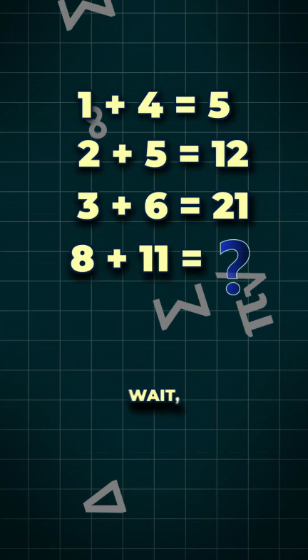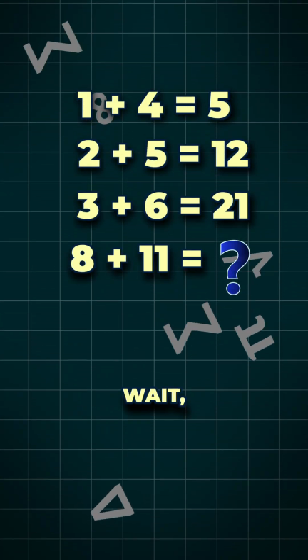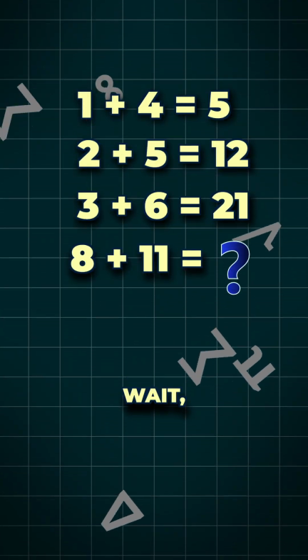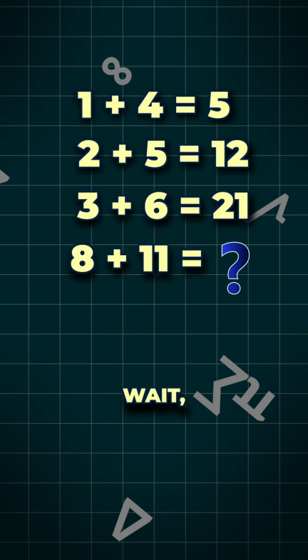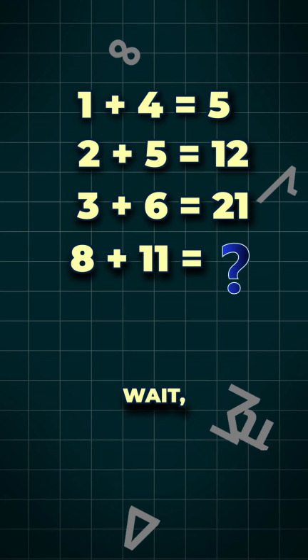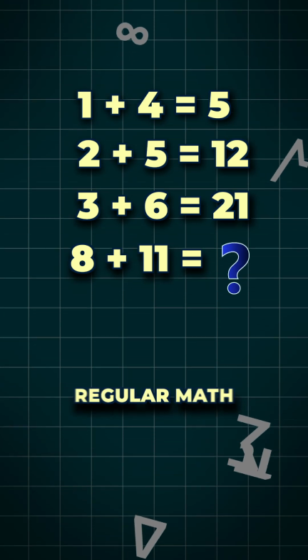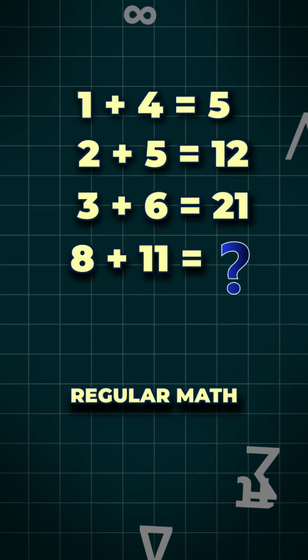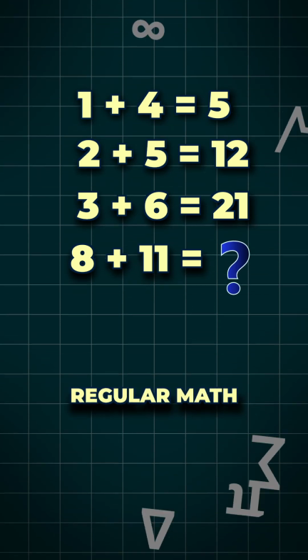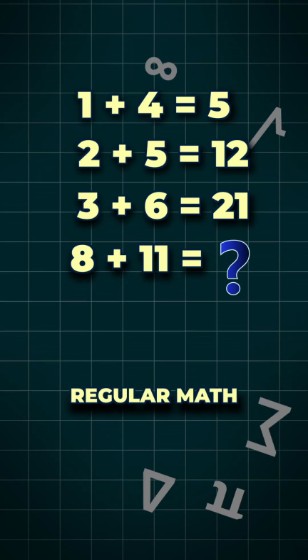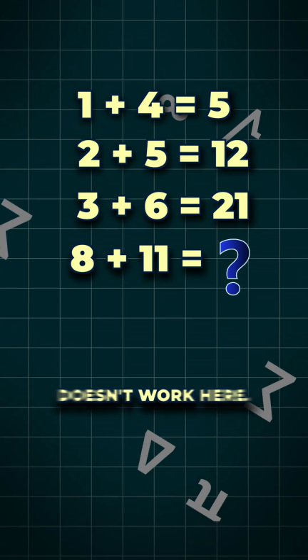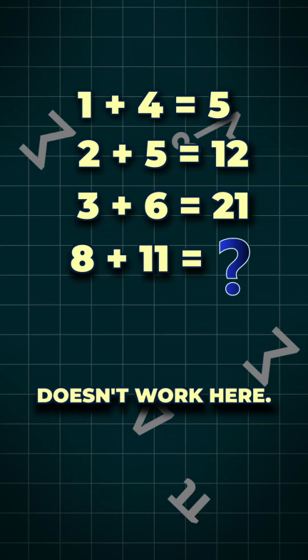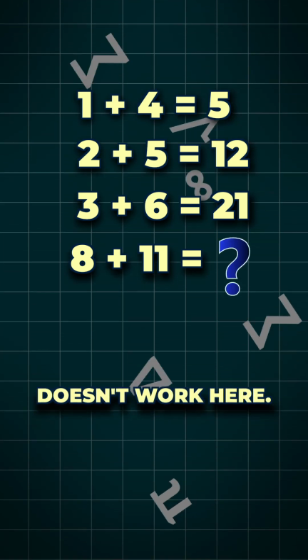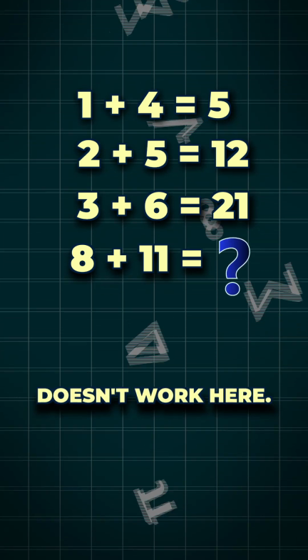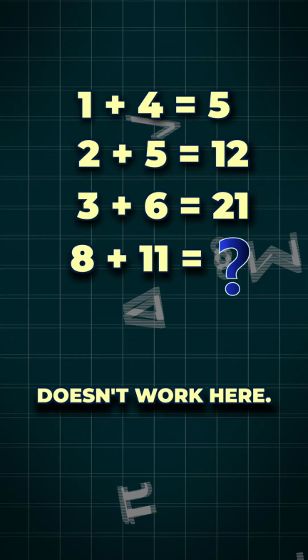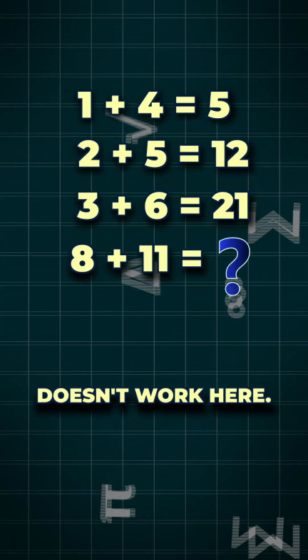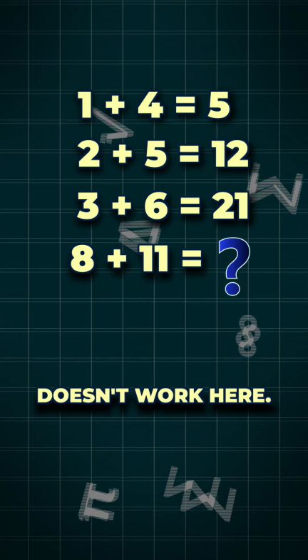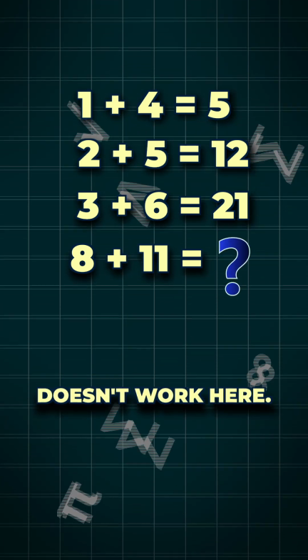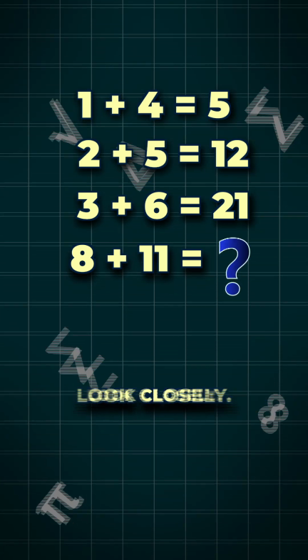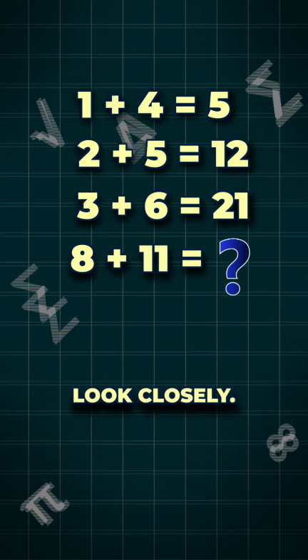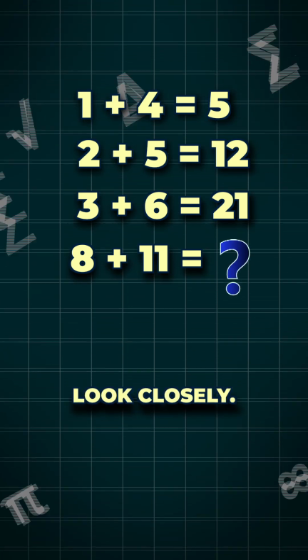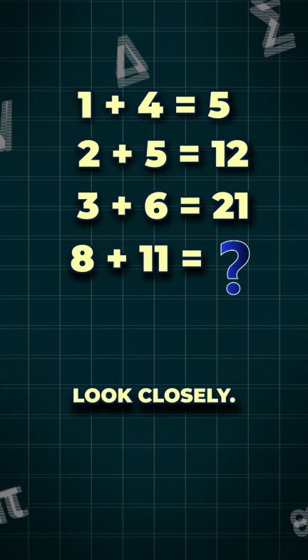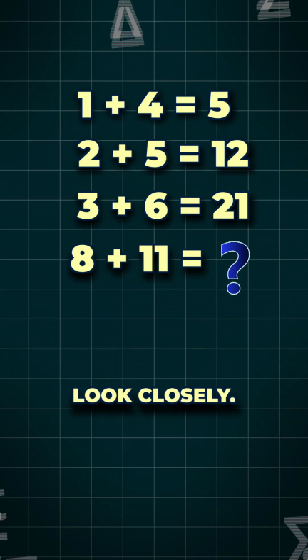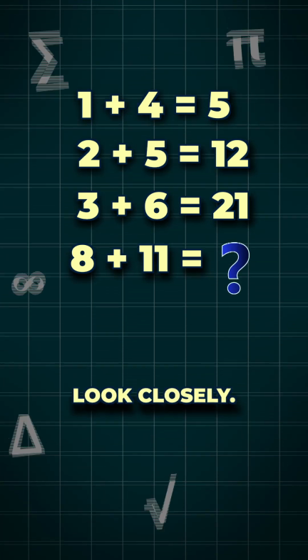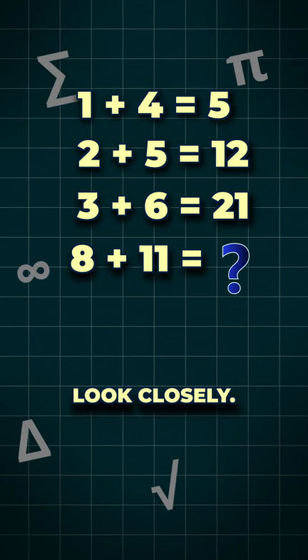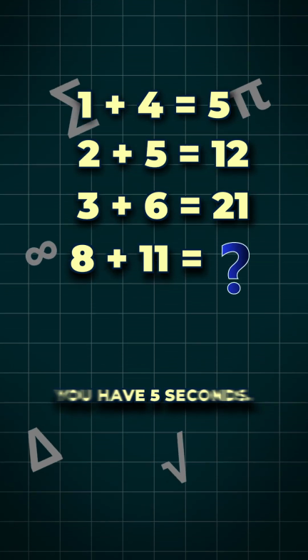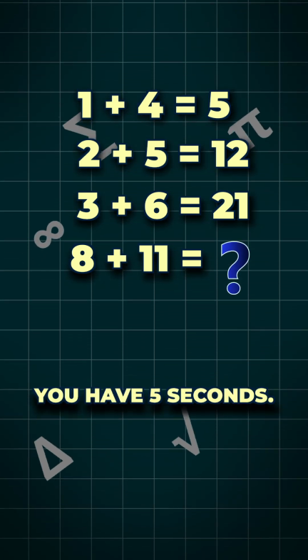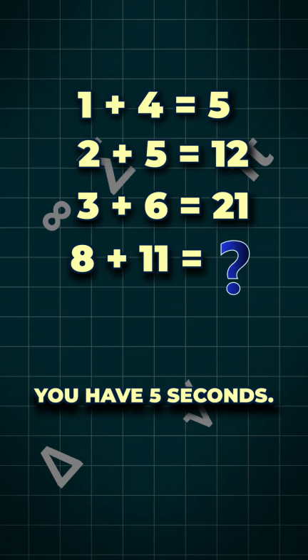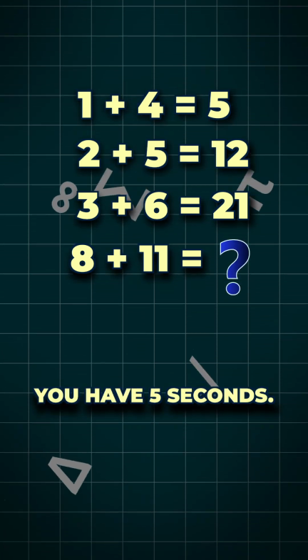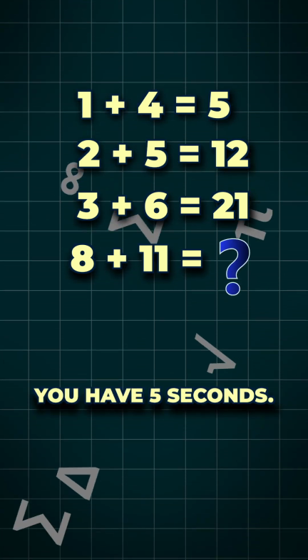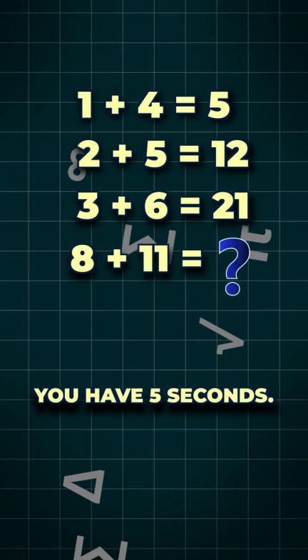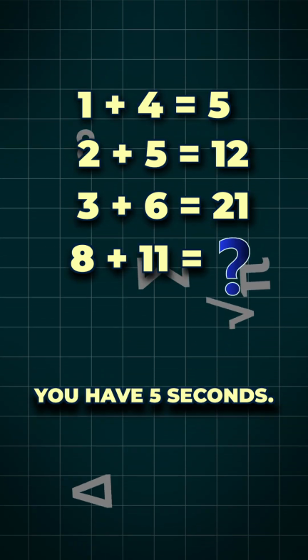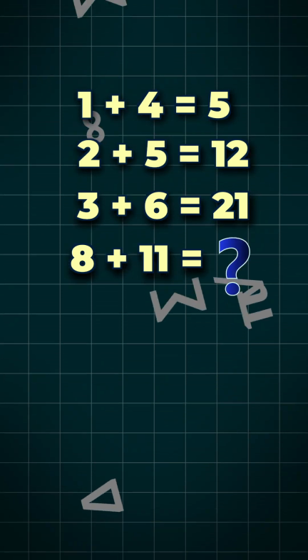Wait — regular math doesn't work here. Look closely, you have 5 seconds.